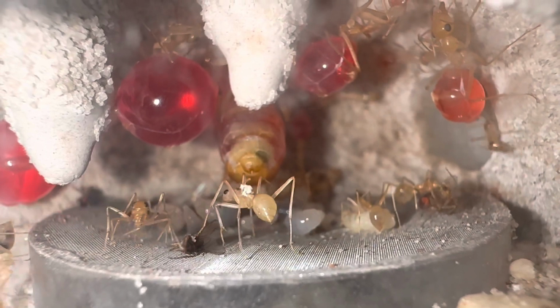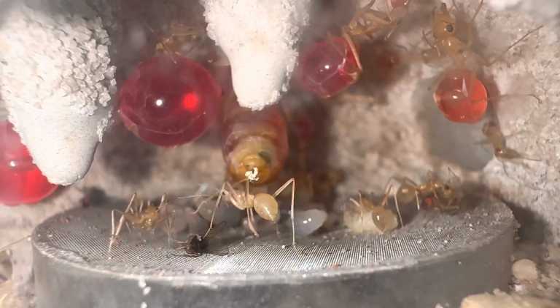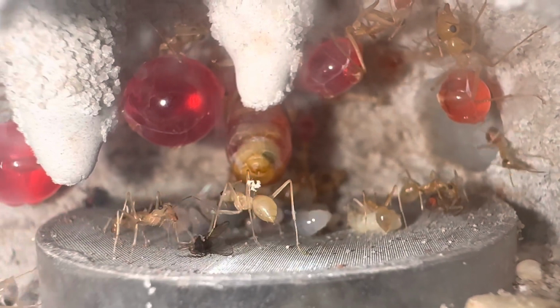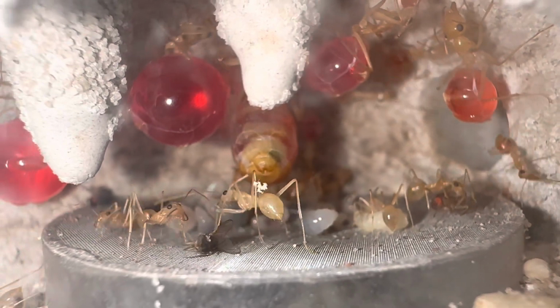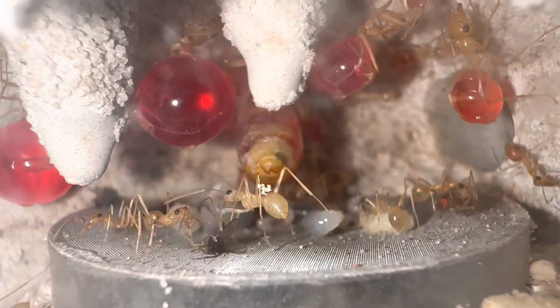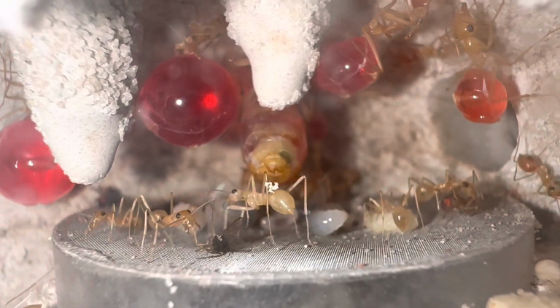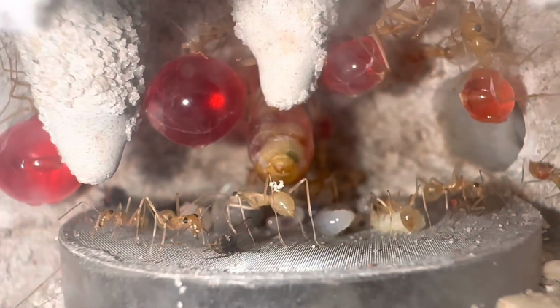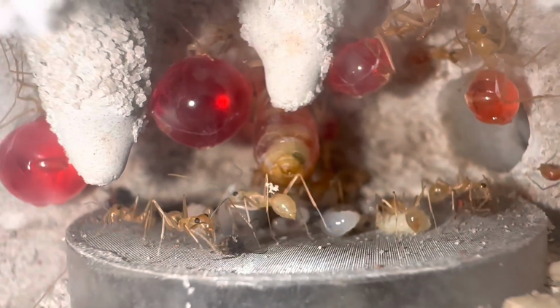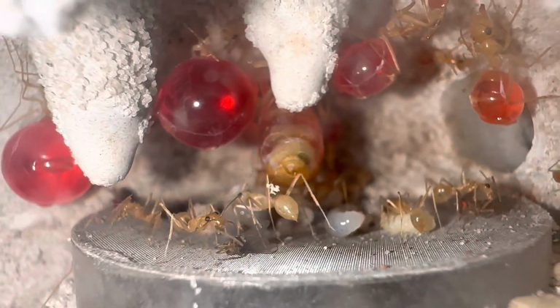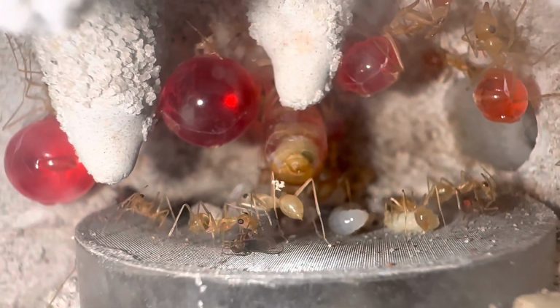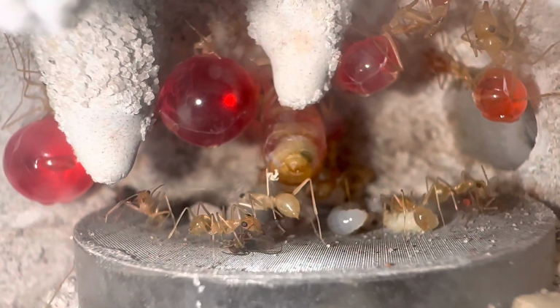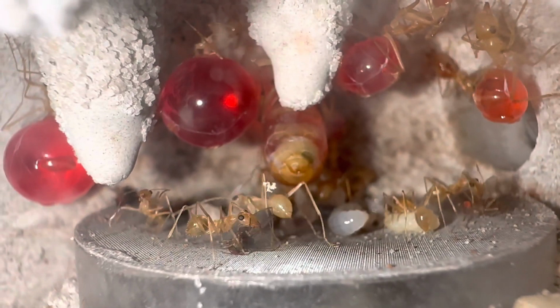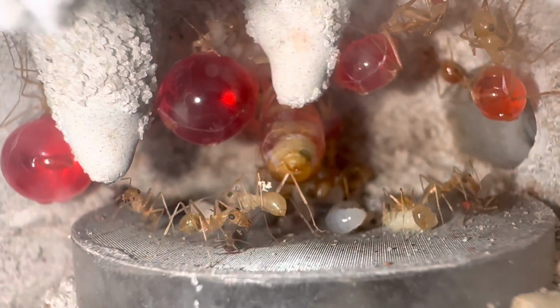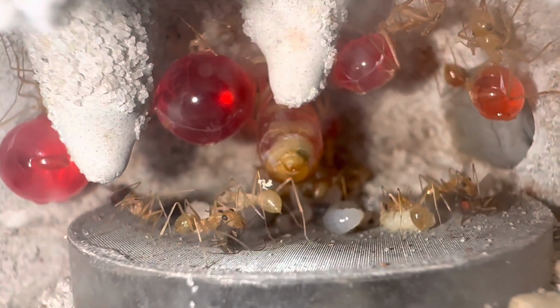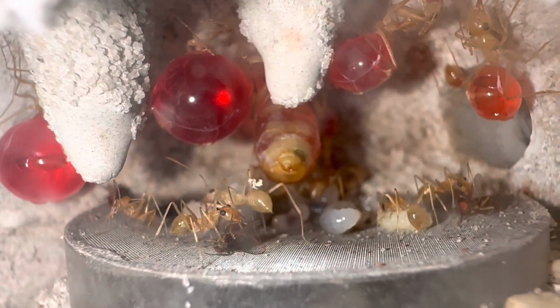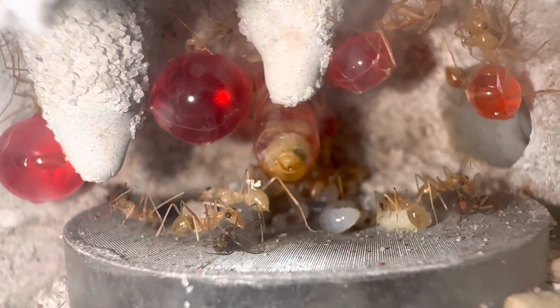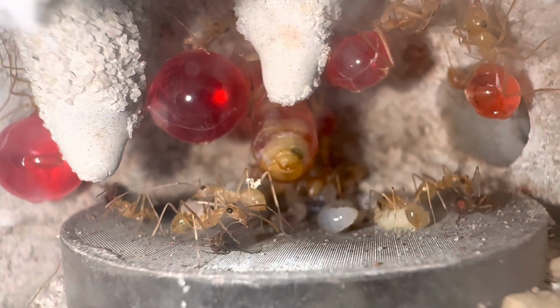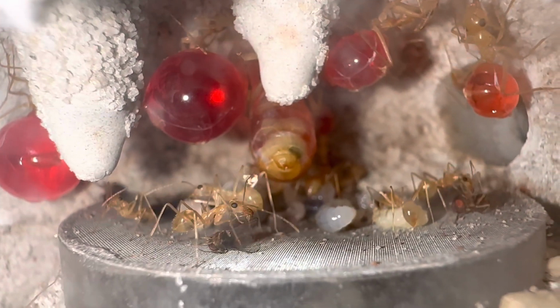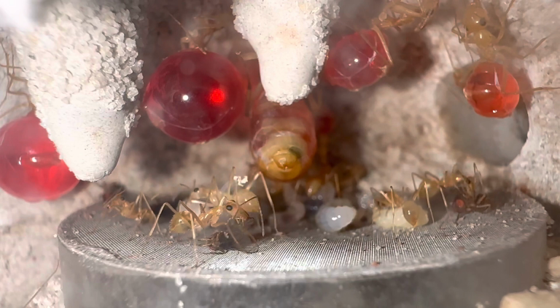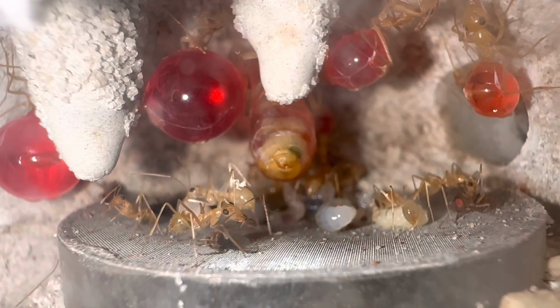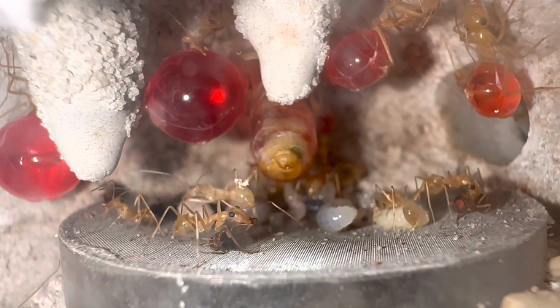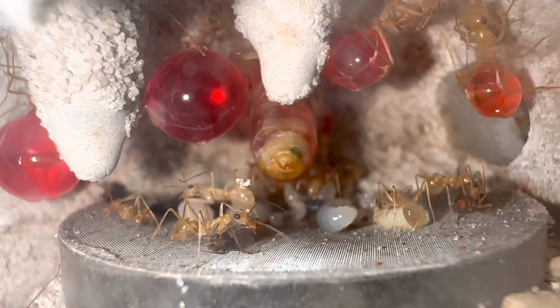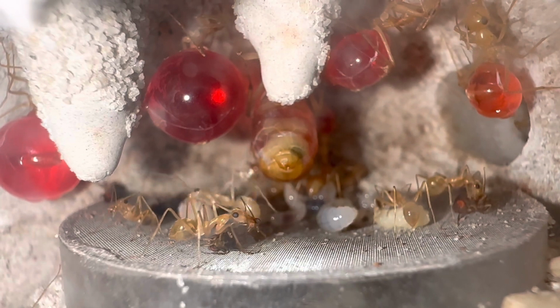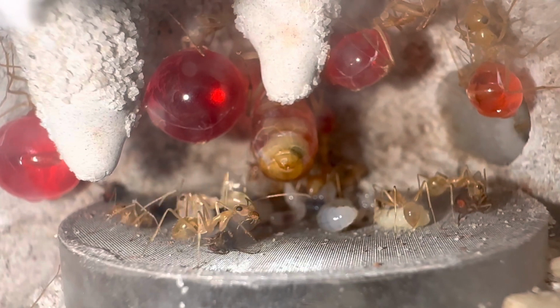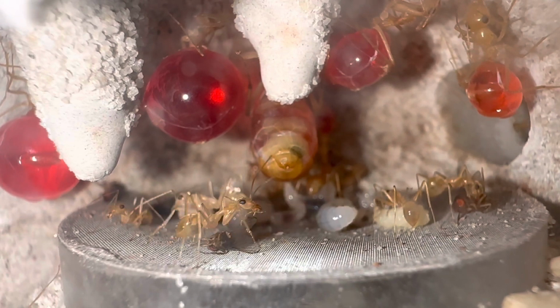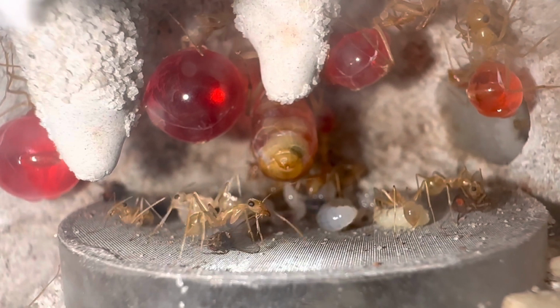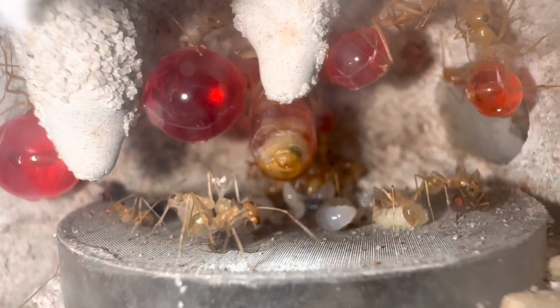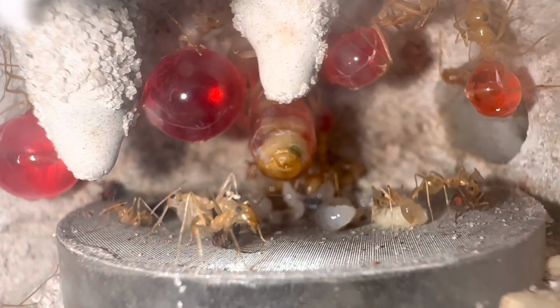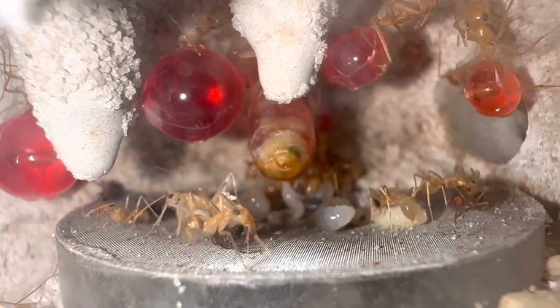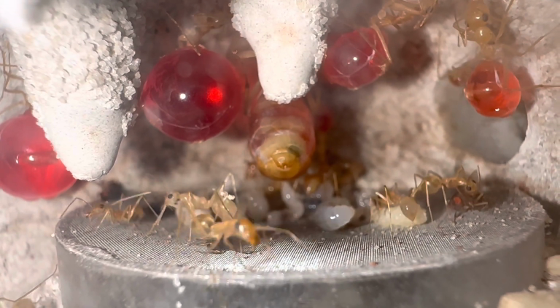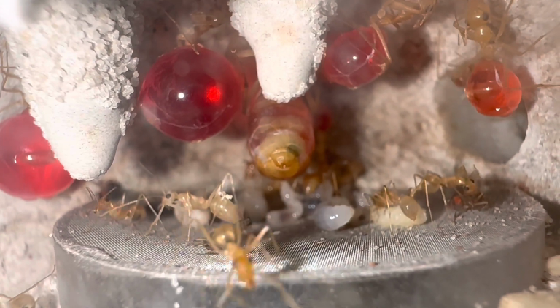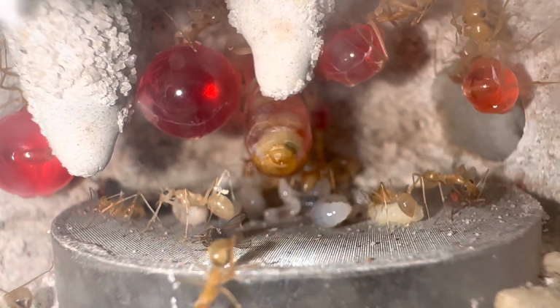Thank you guys for taking the time to check out this really cool species and getting a look at one of our colonies. Remember to like and subscribe.